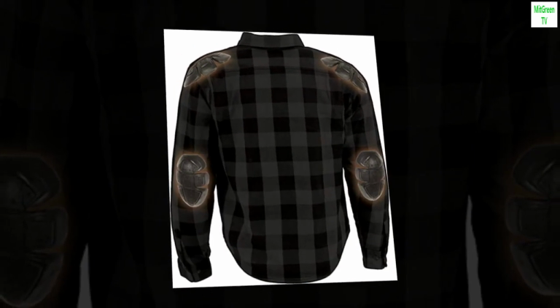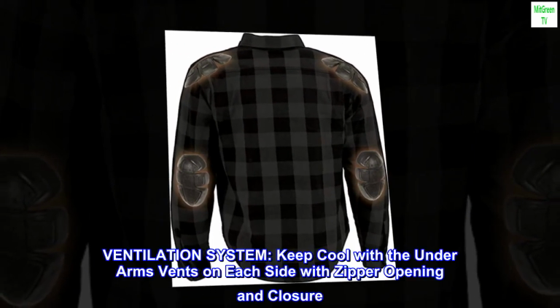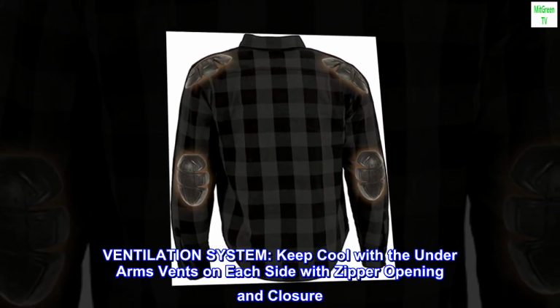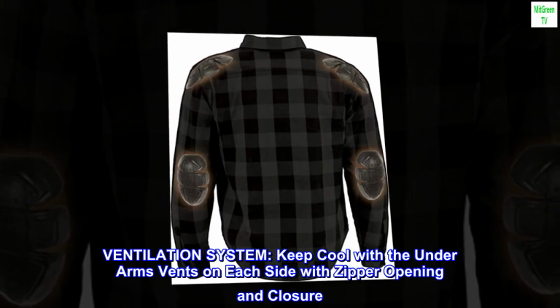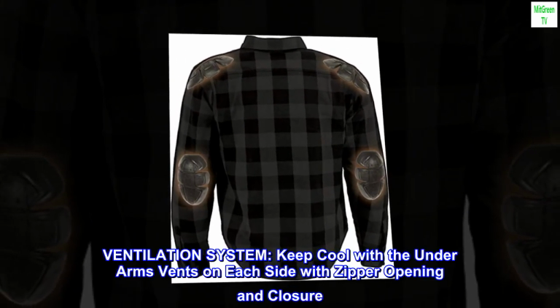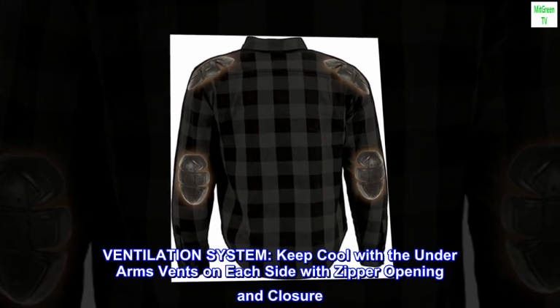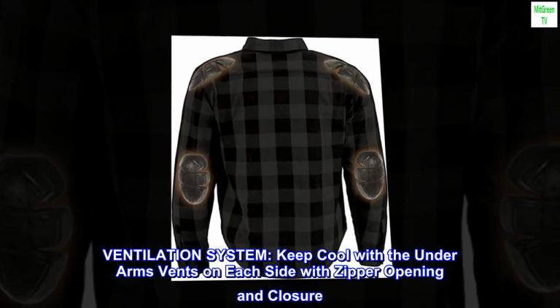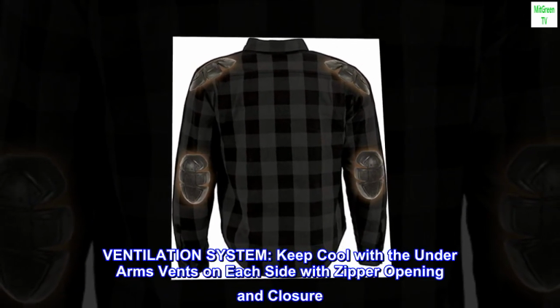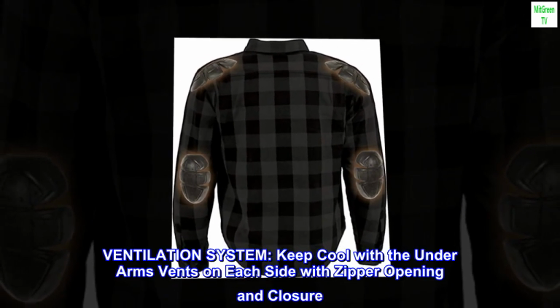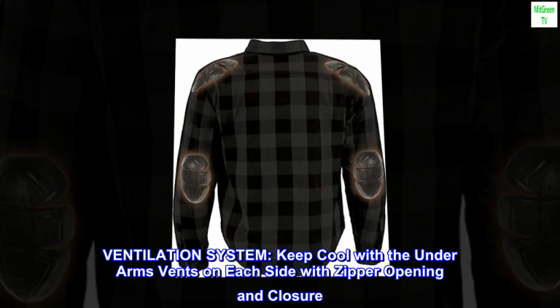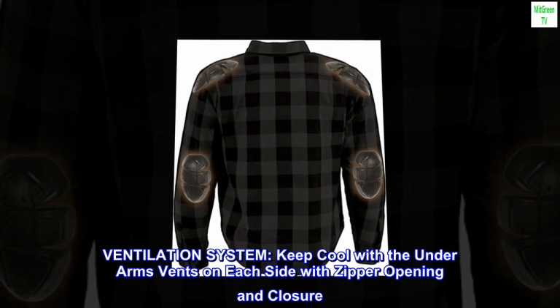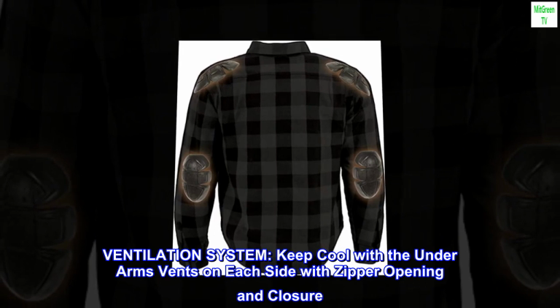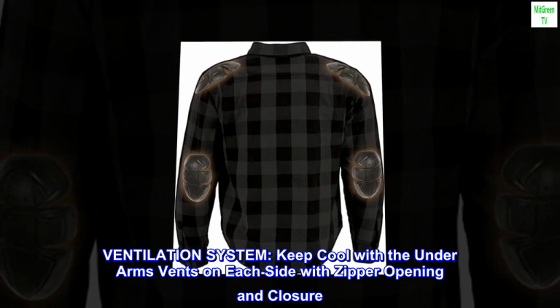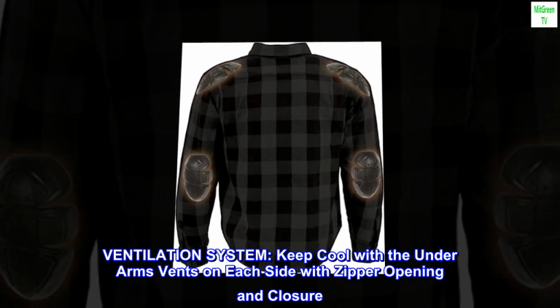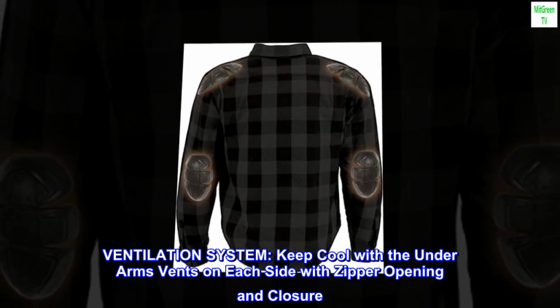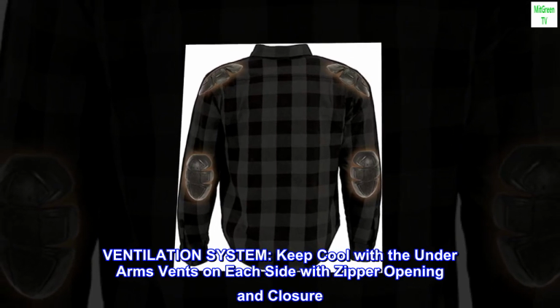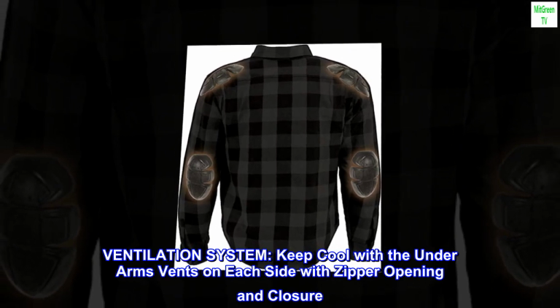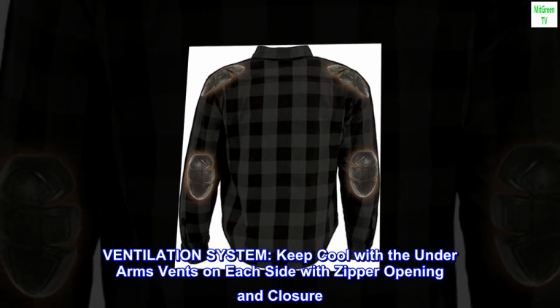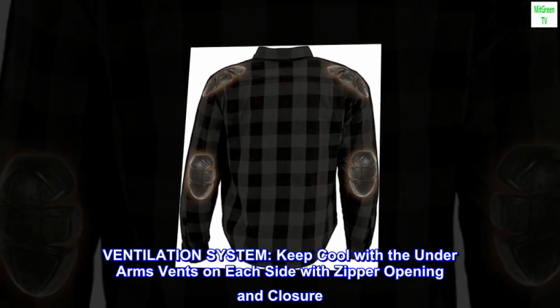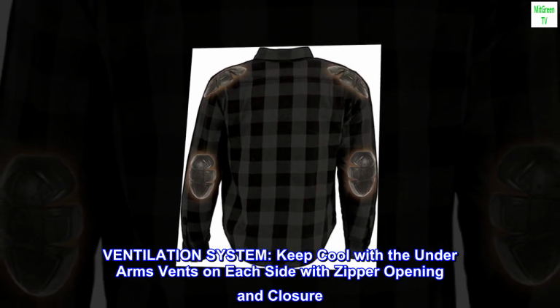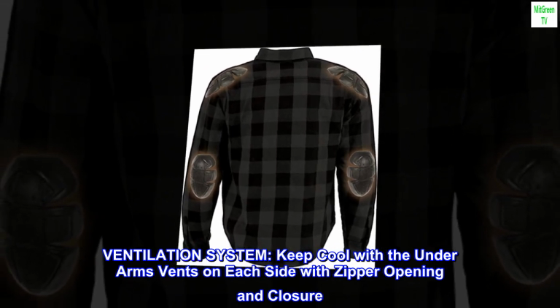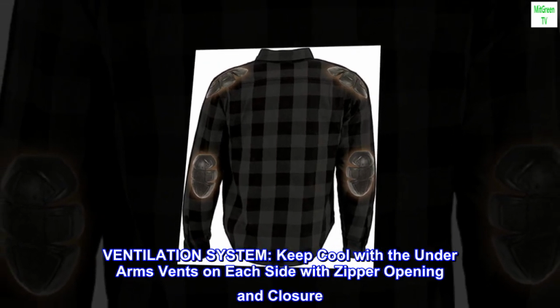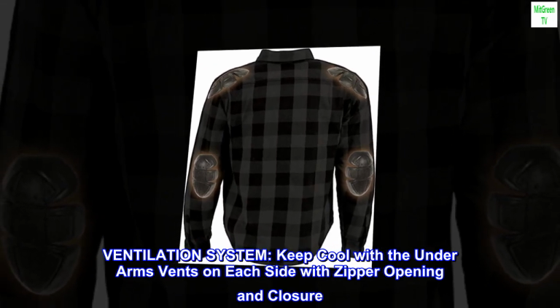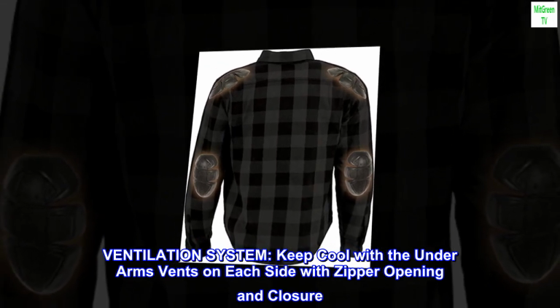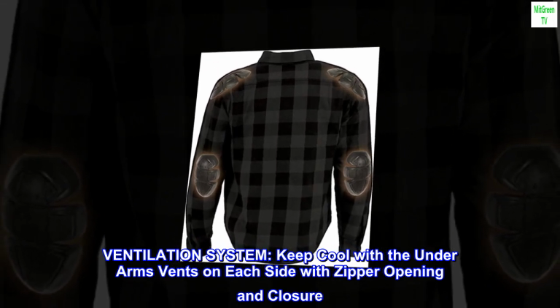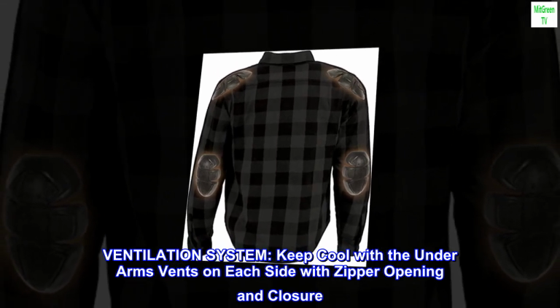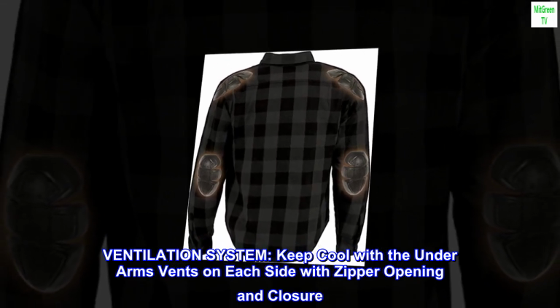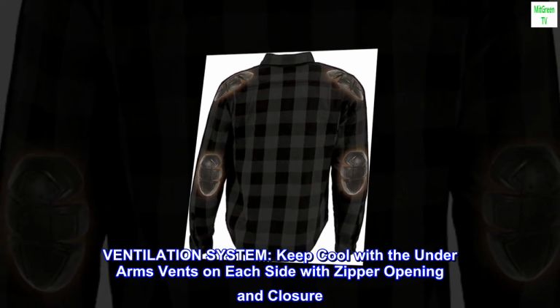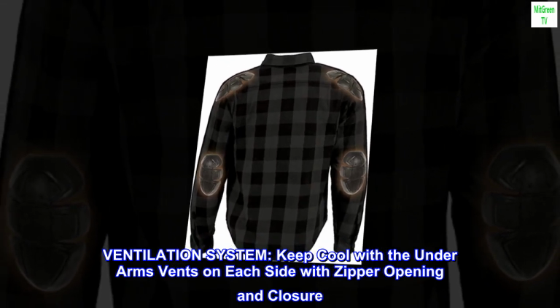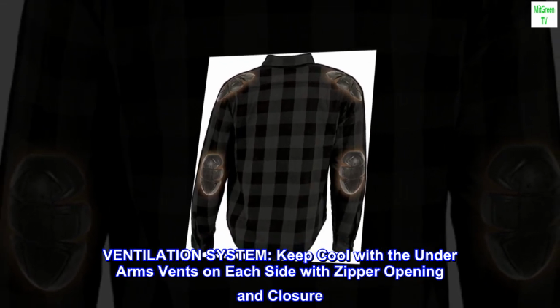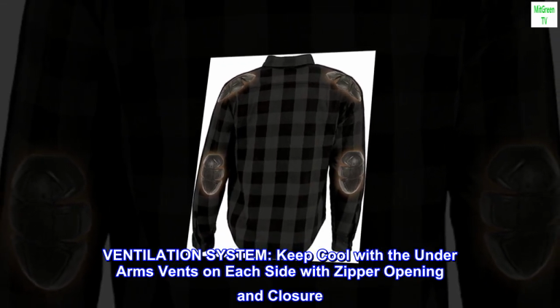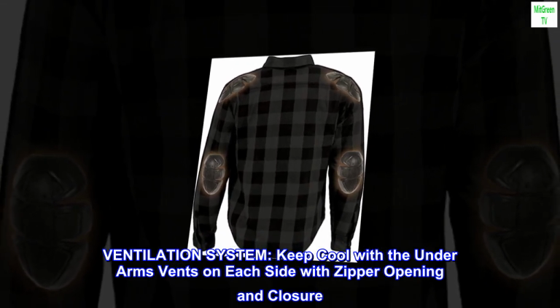Ventilation system: keep cool with the underarm vents on each side with zipper opening and closure.